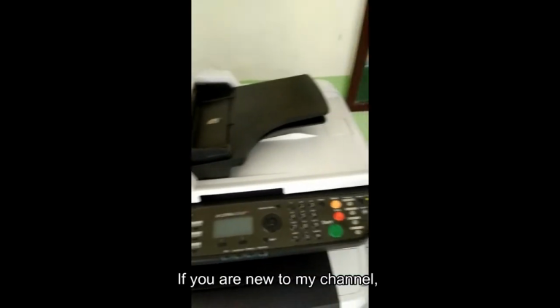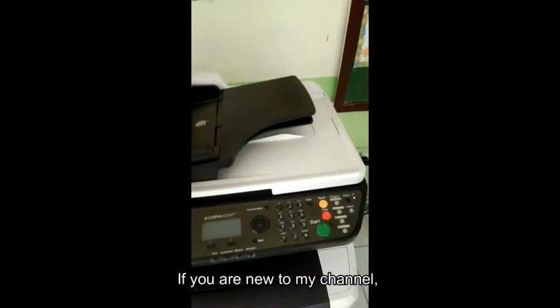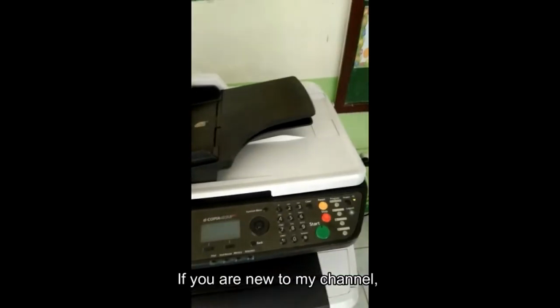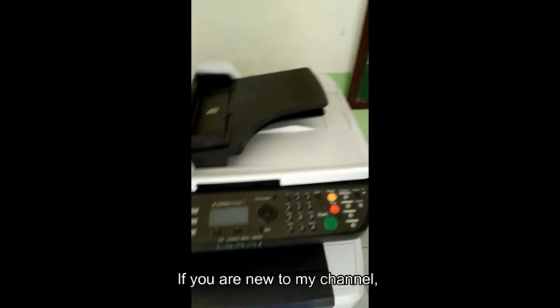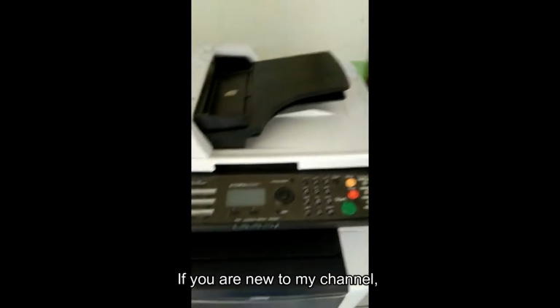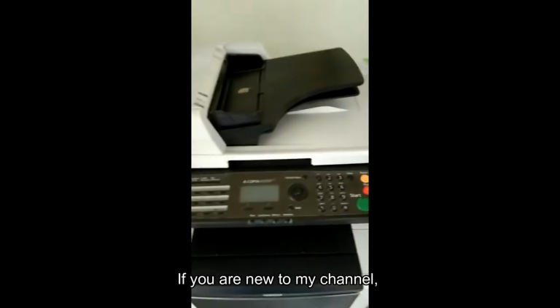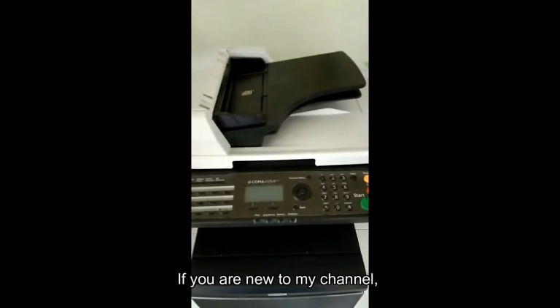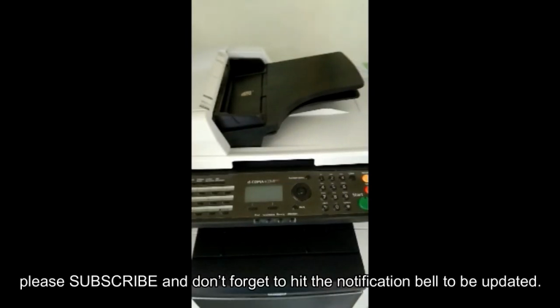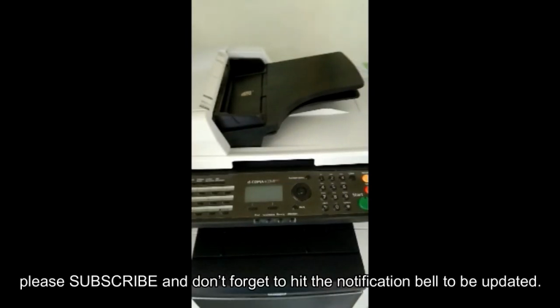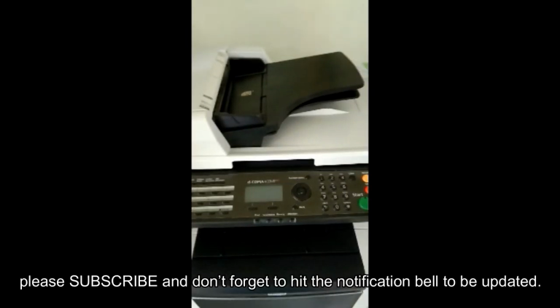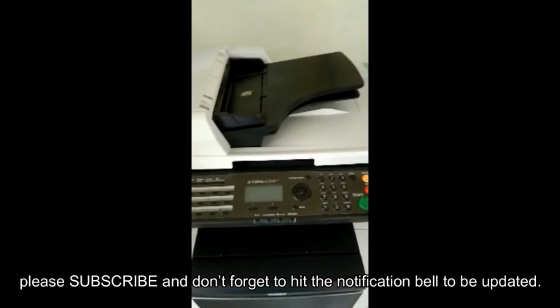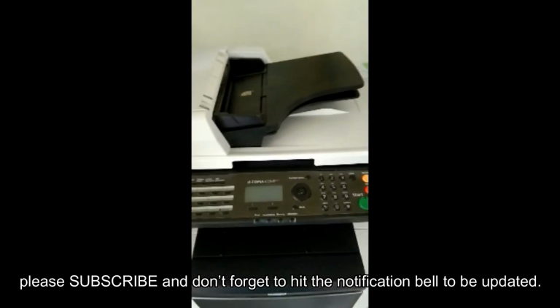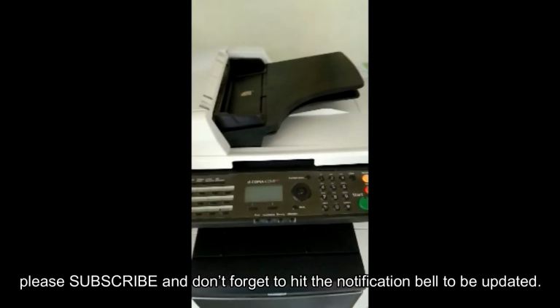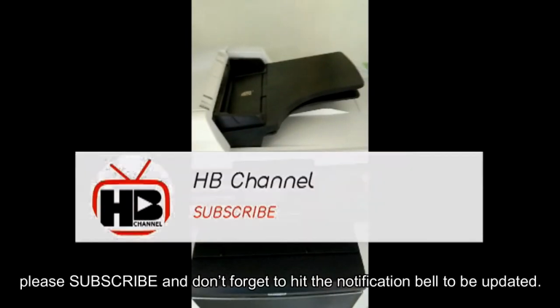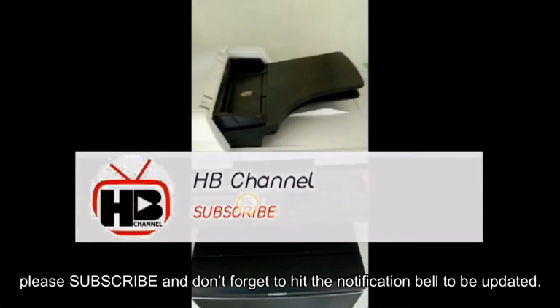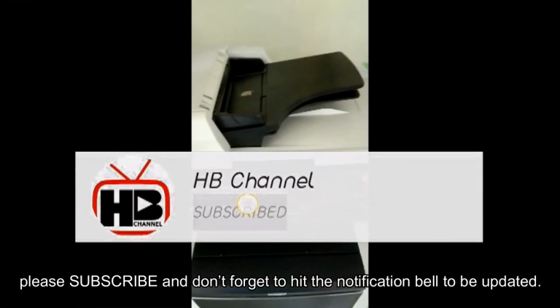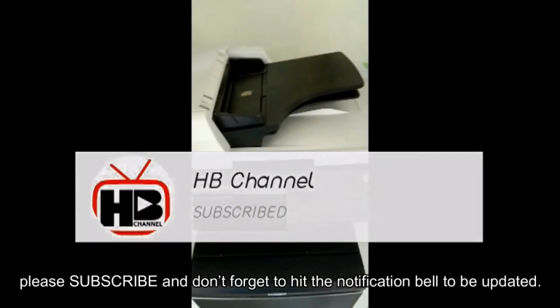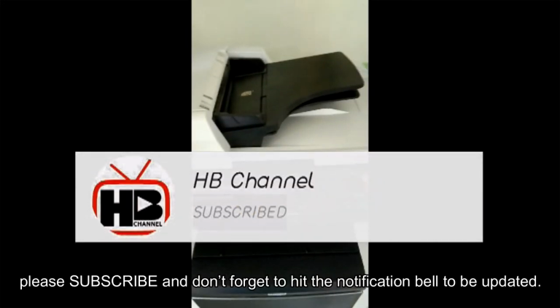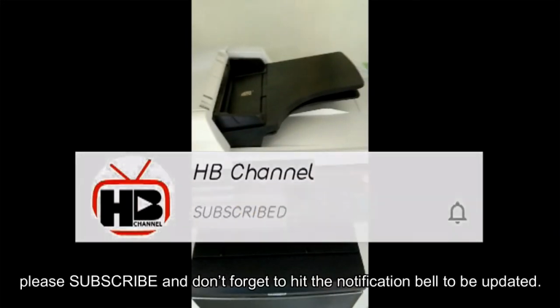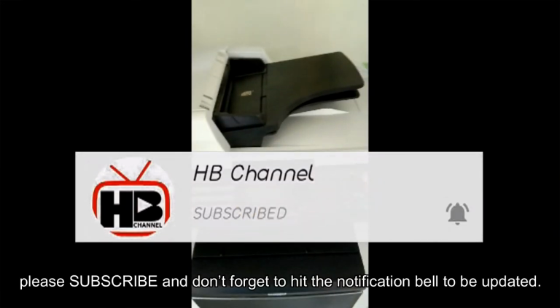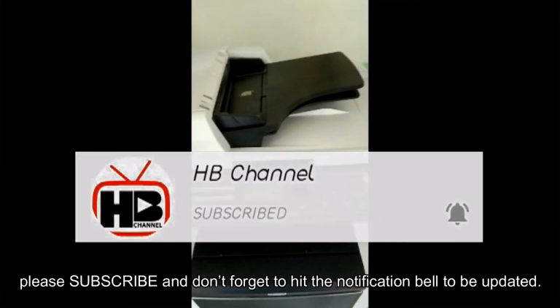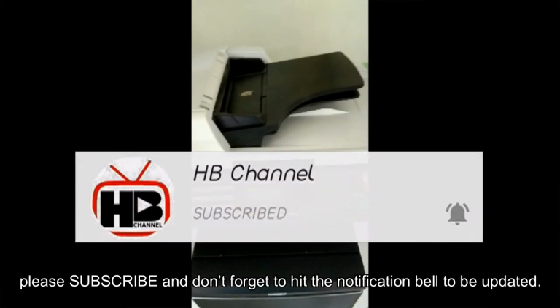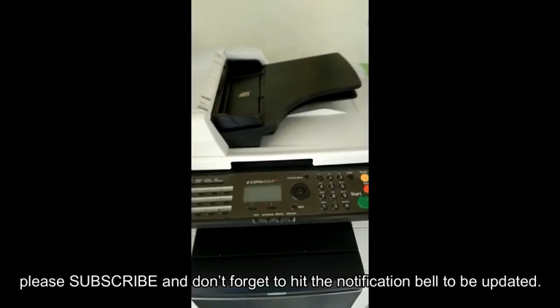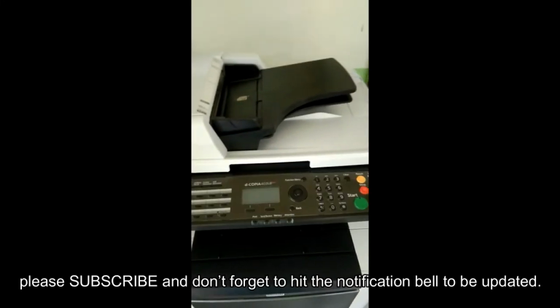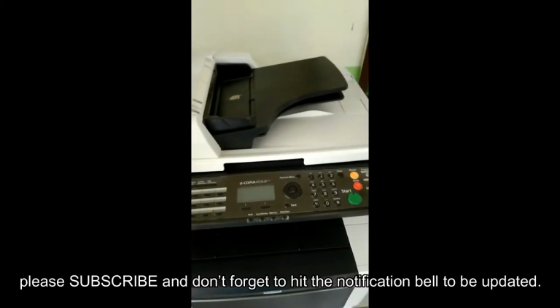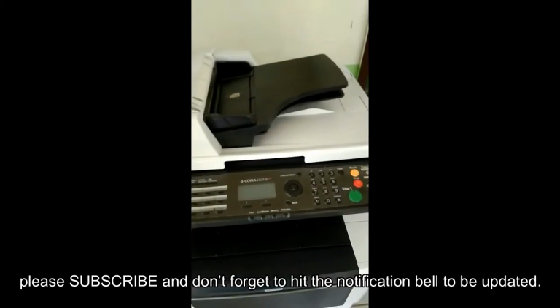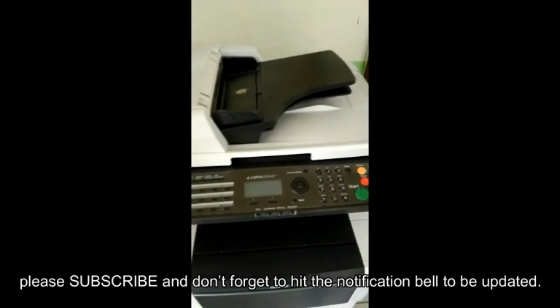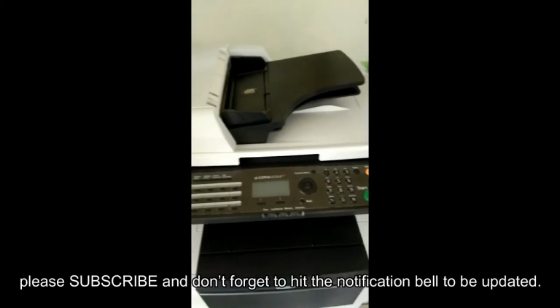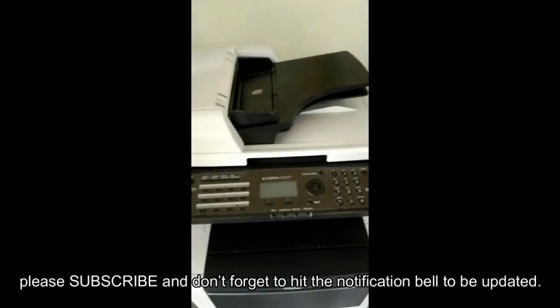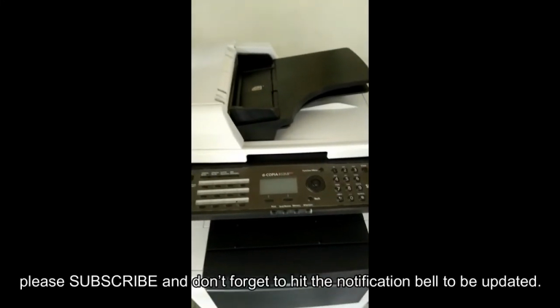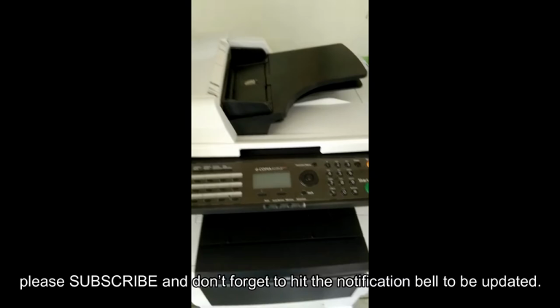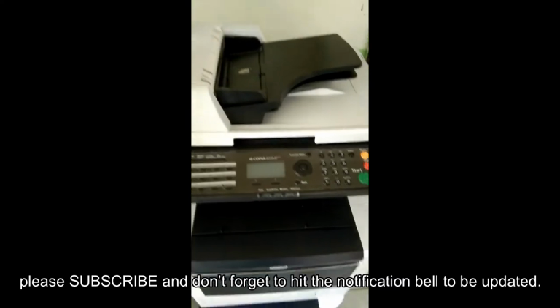If you are new to my channel, please subscribe, and don't forget to hit the notification bell to be updated.